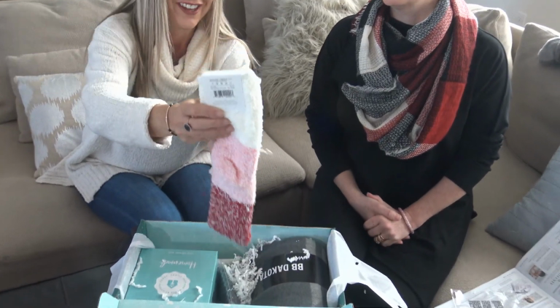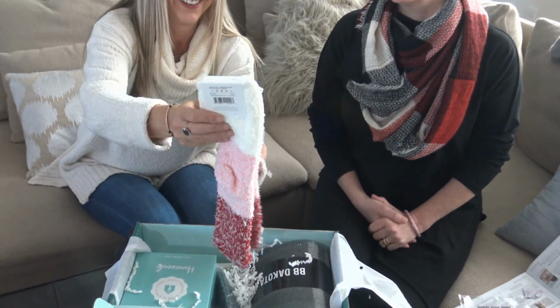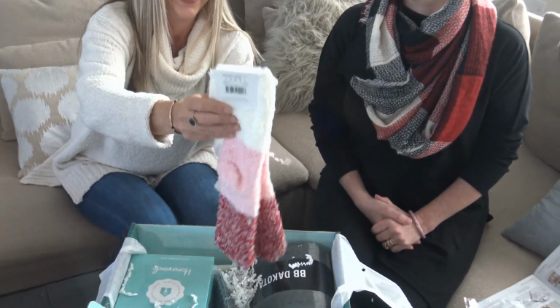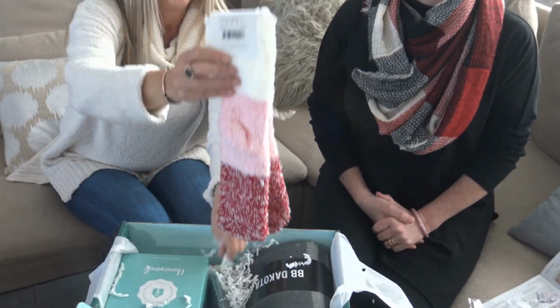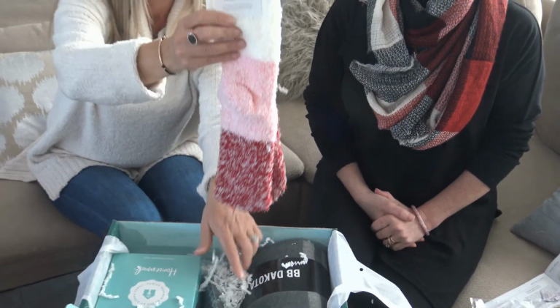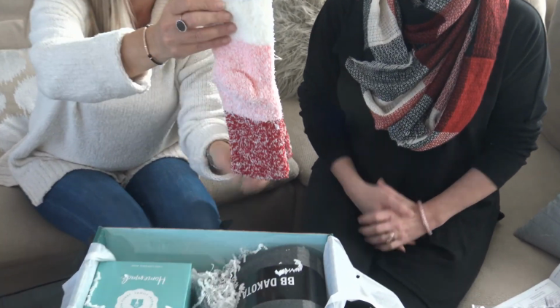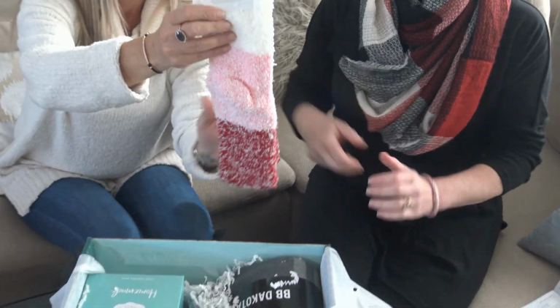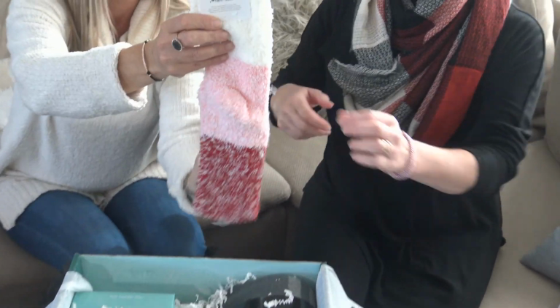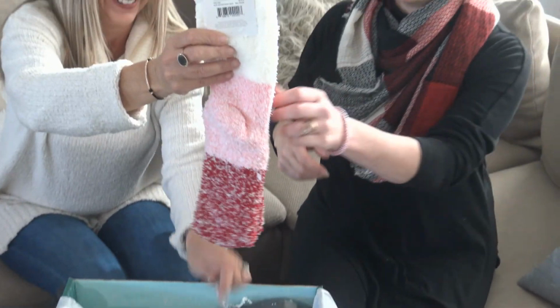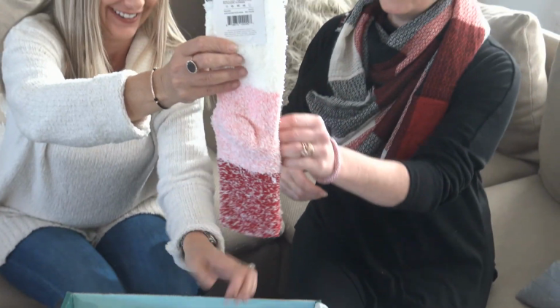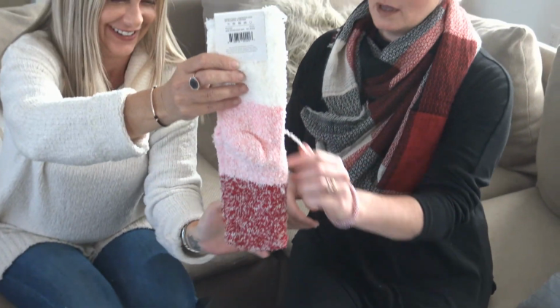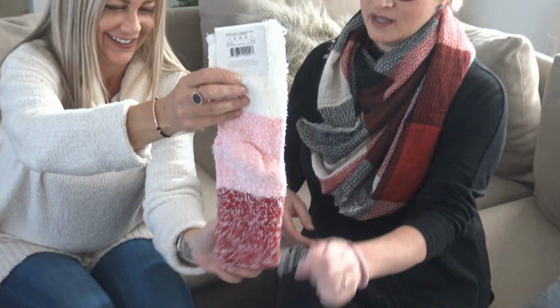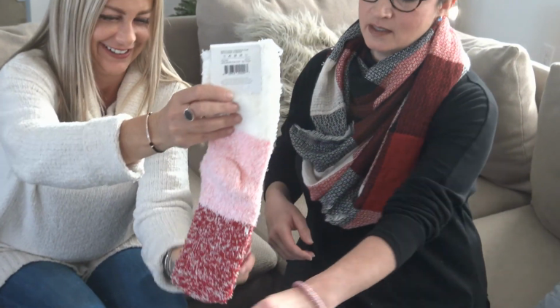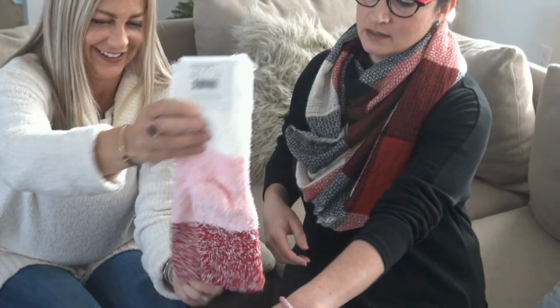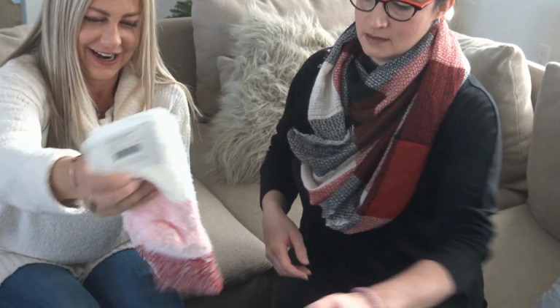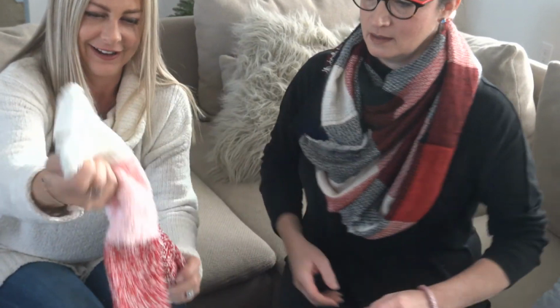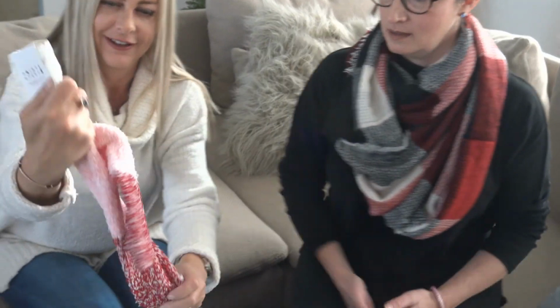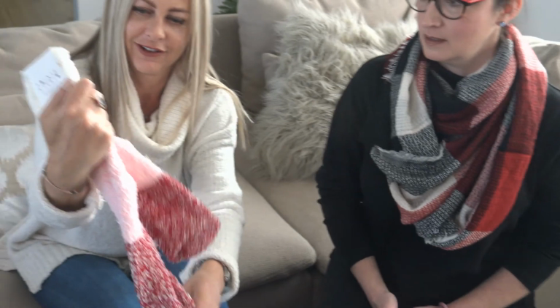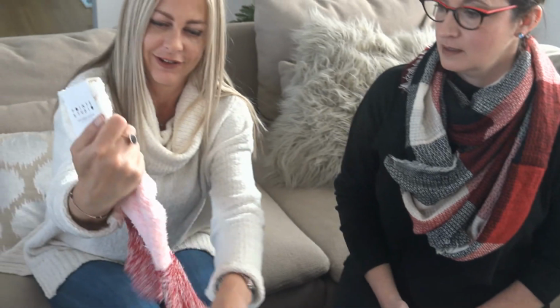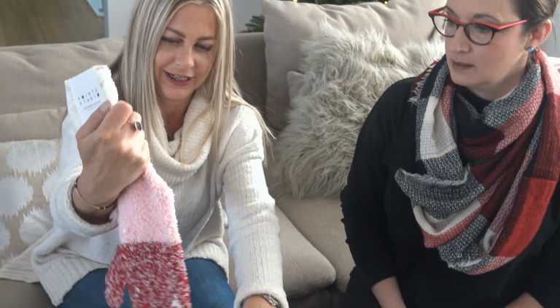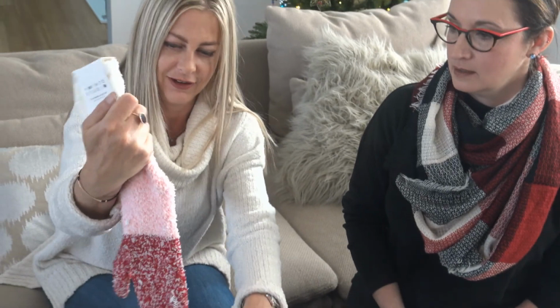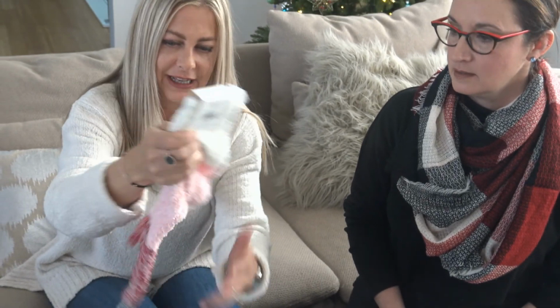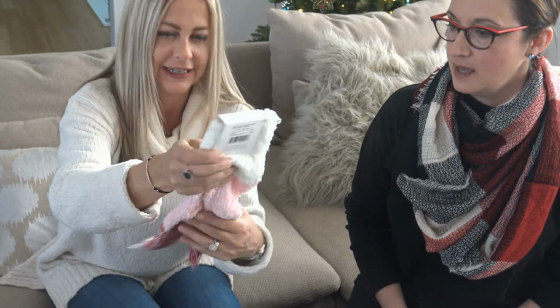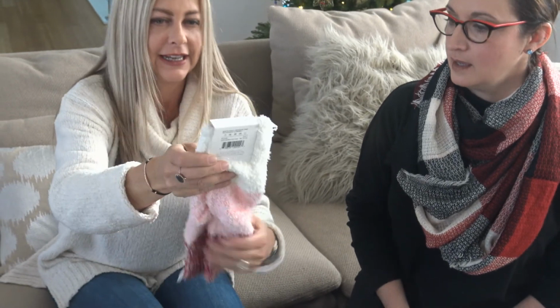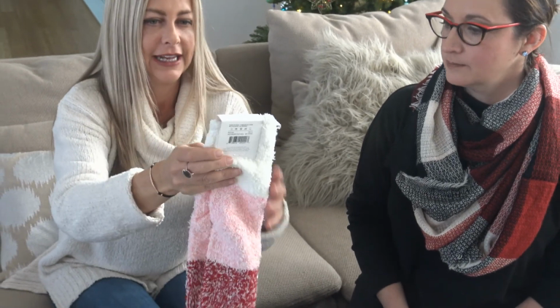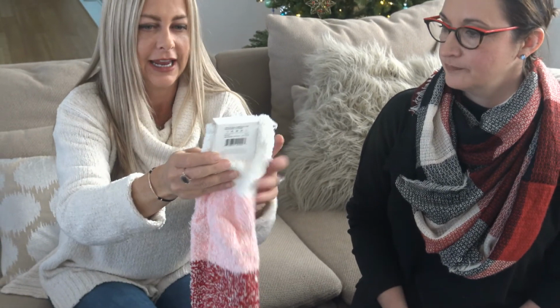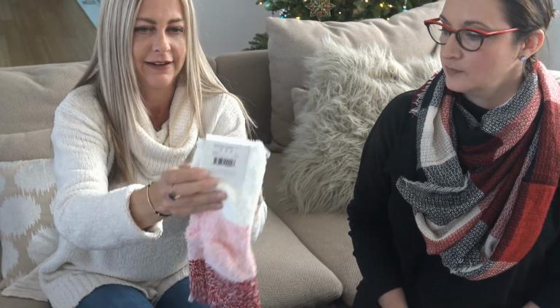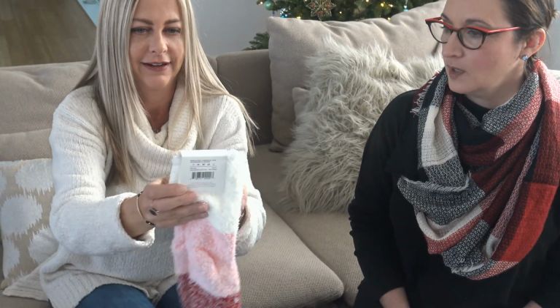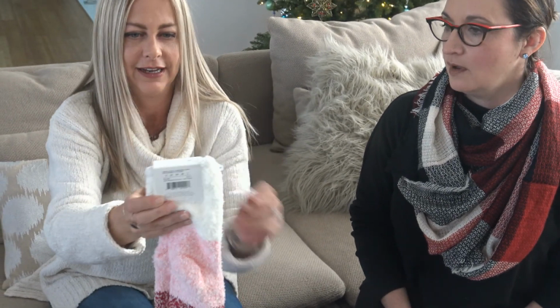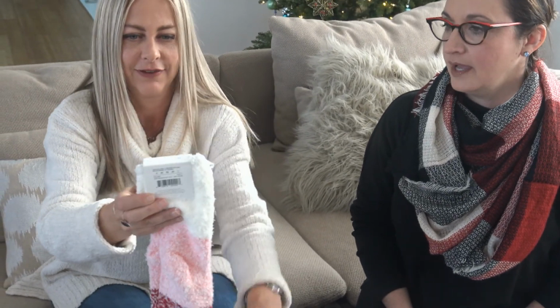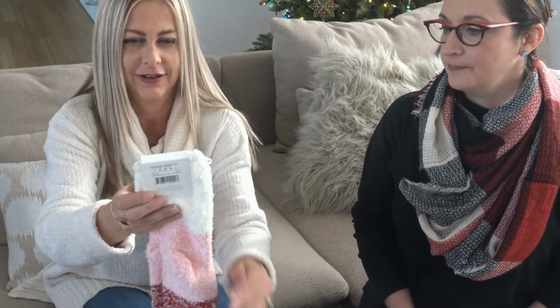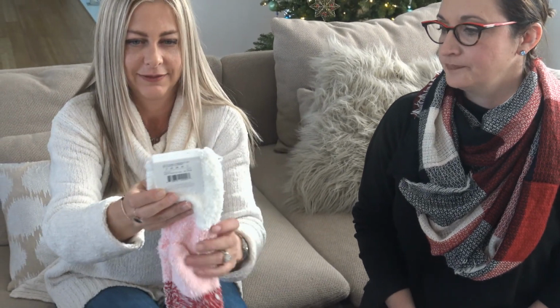These are cute. Soft sockies — those are really cute. They're like candy cane. Thanks for Christmas.